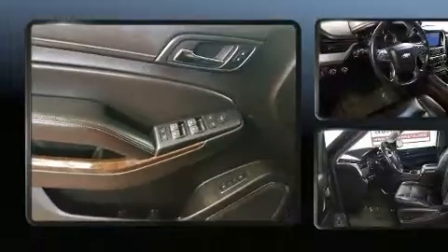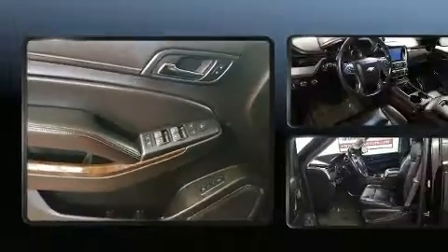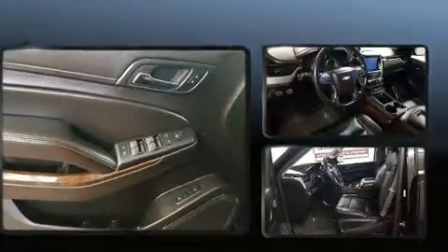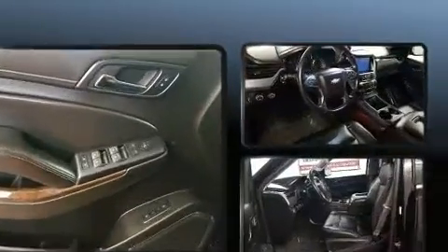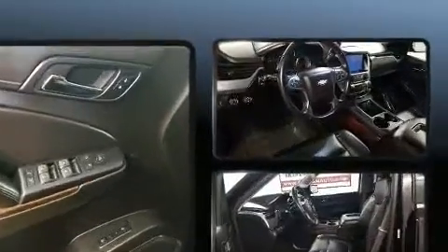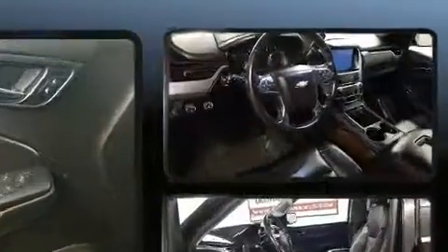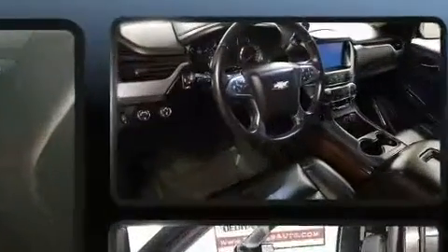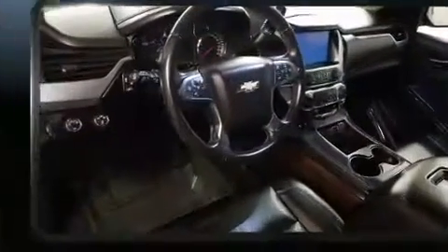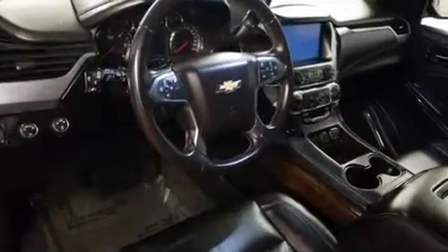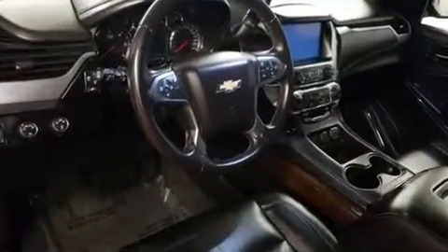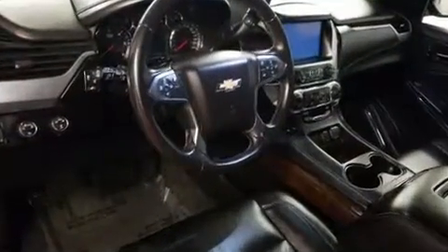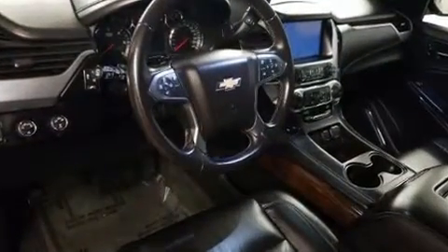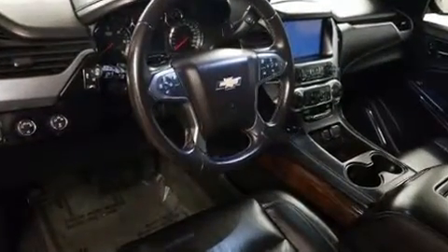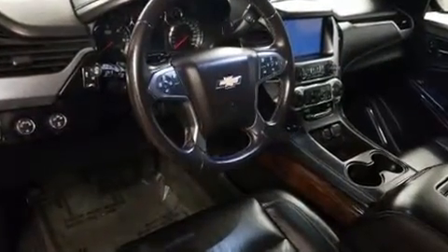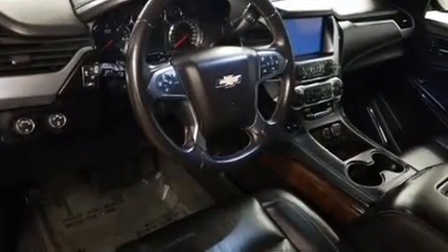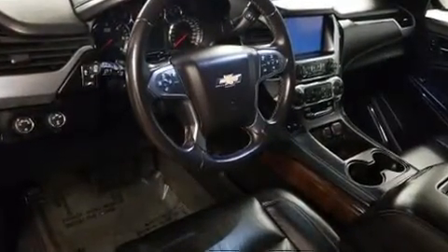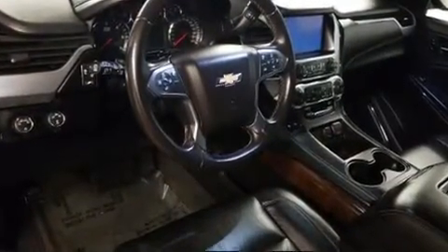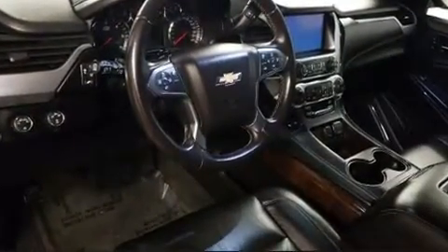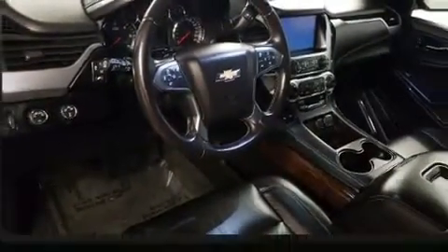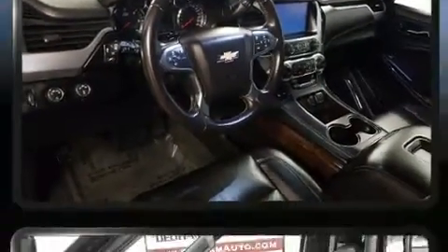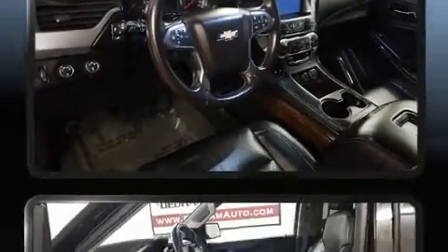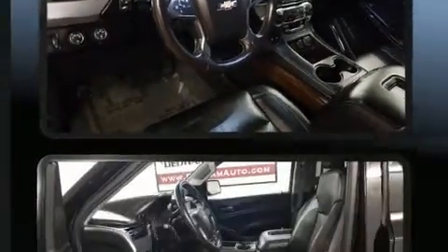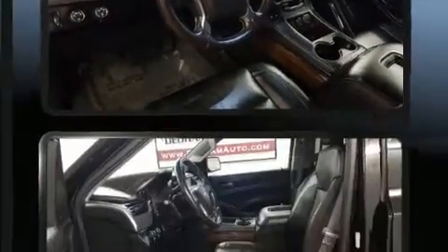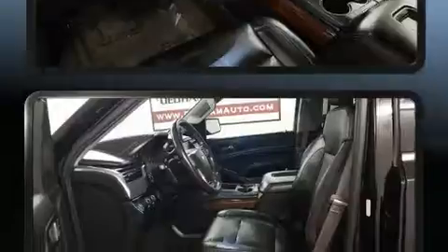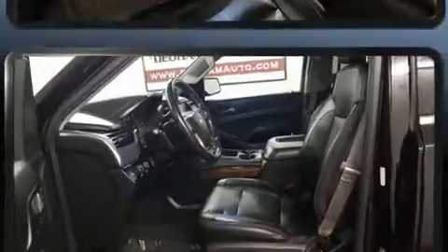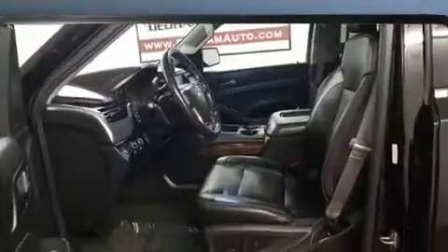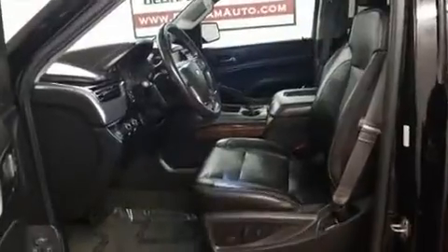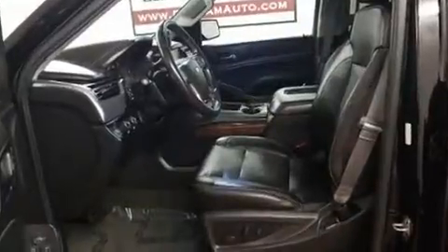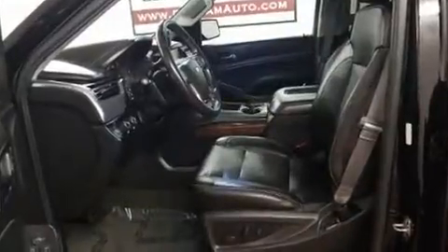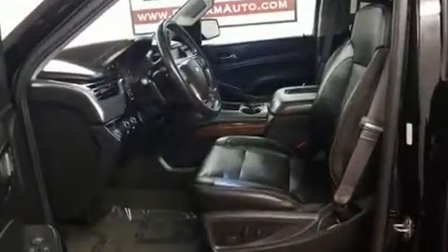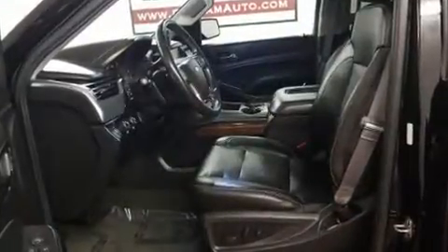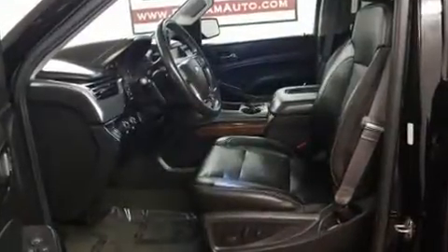Premium sound drives nine speakers, providing you and your passengers a sensational audio experience.